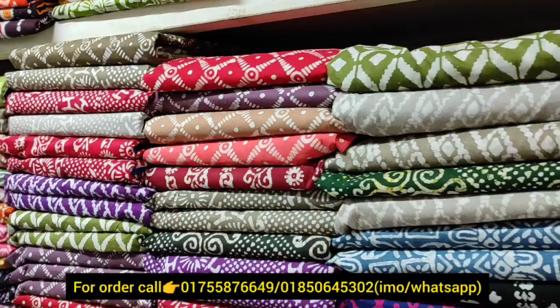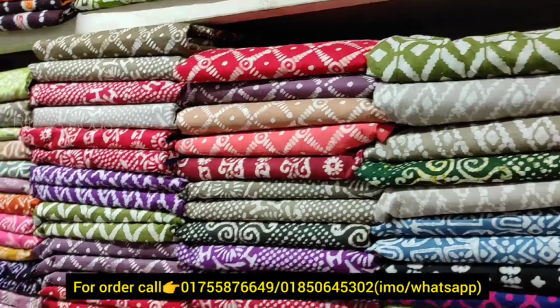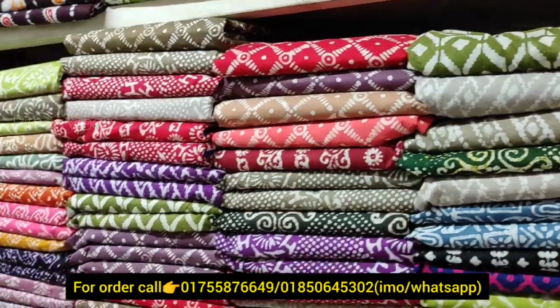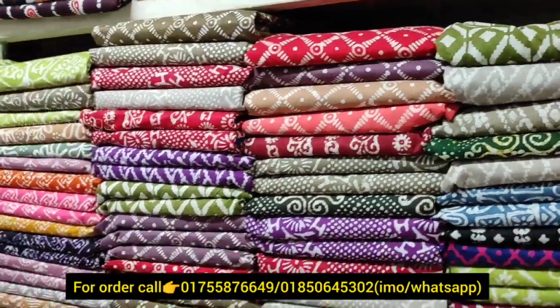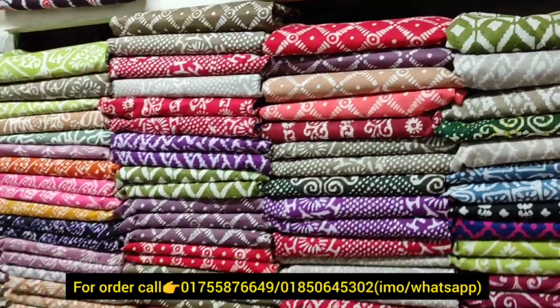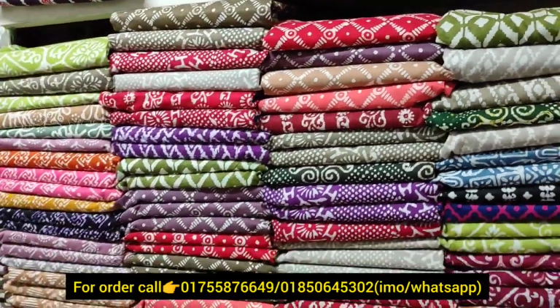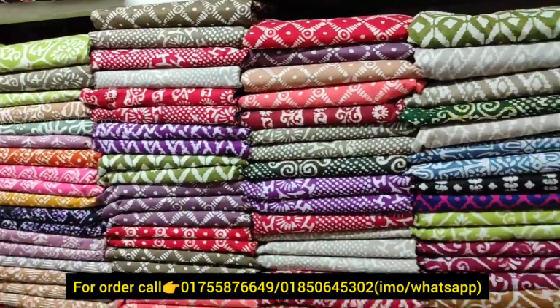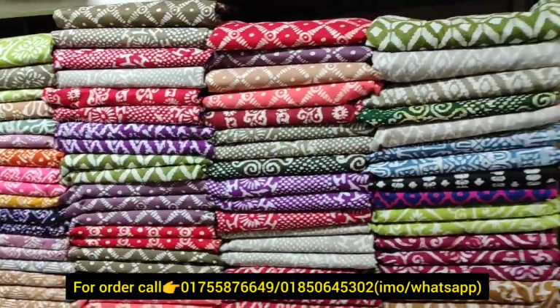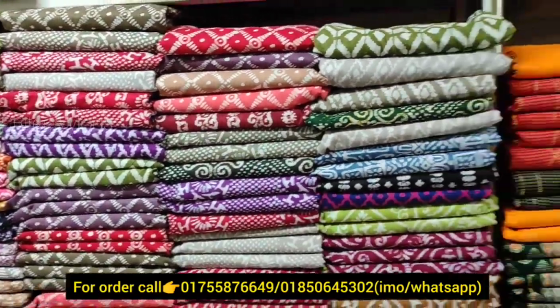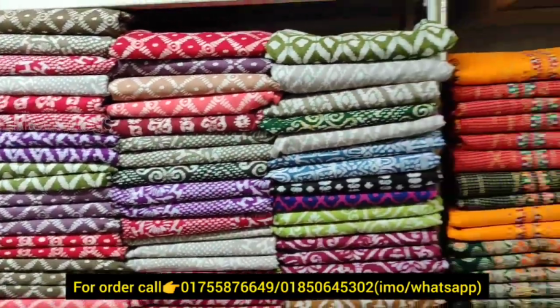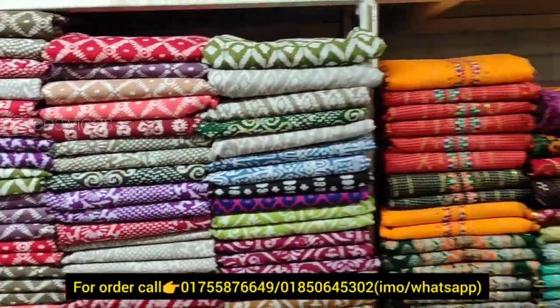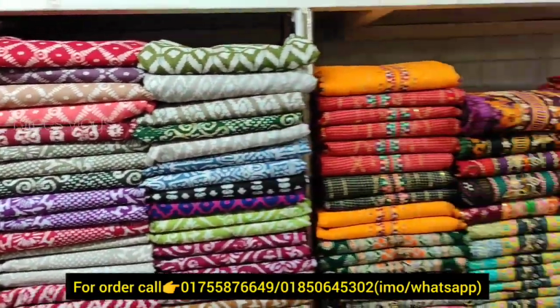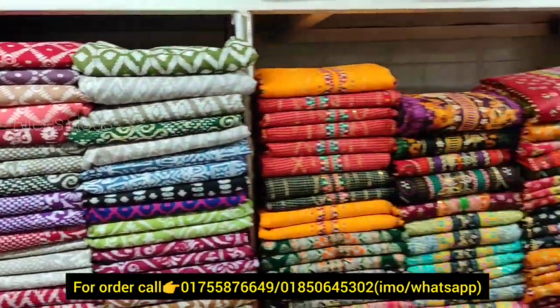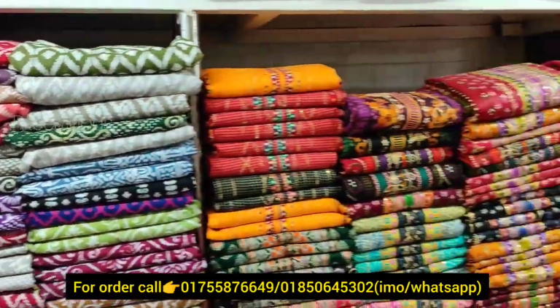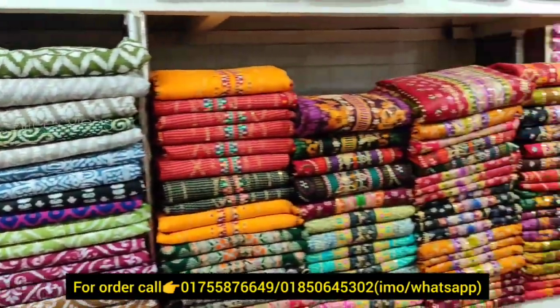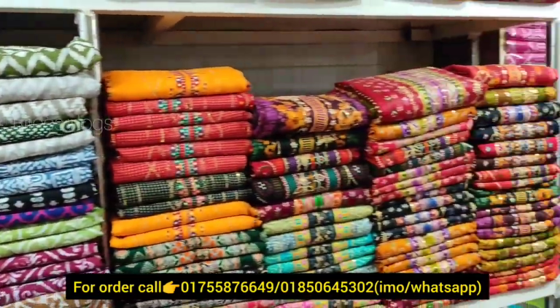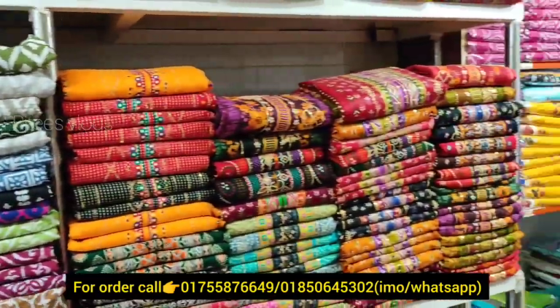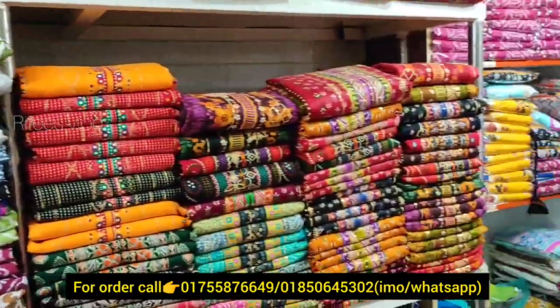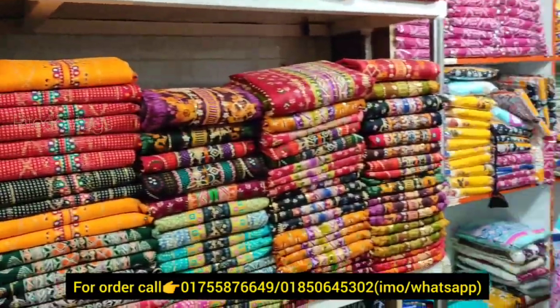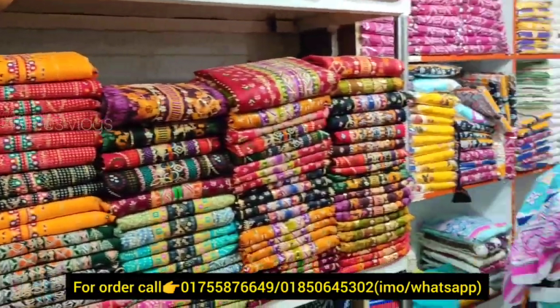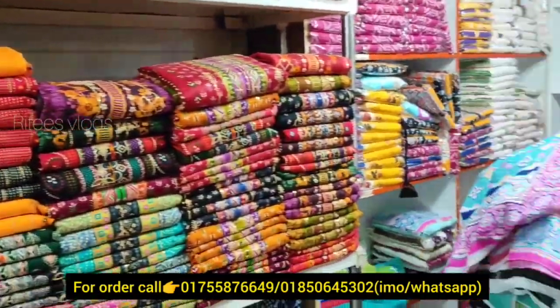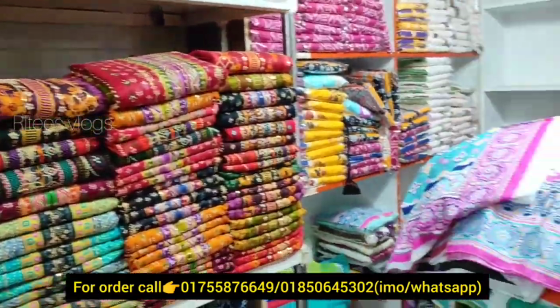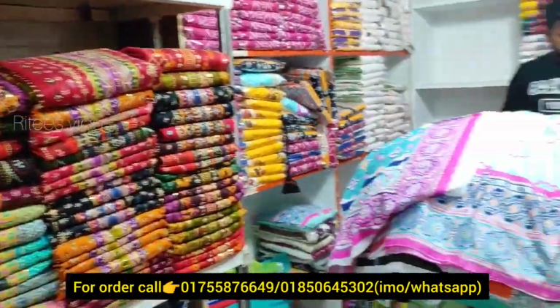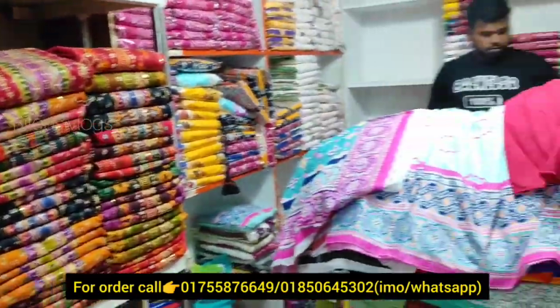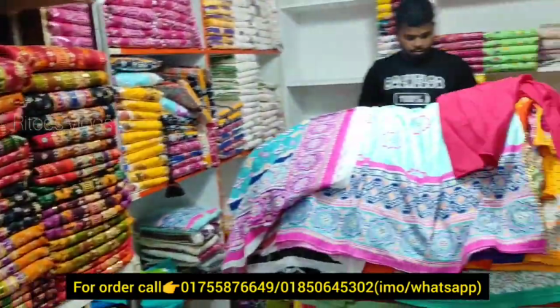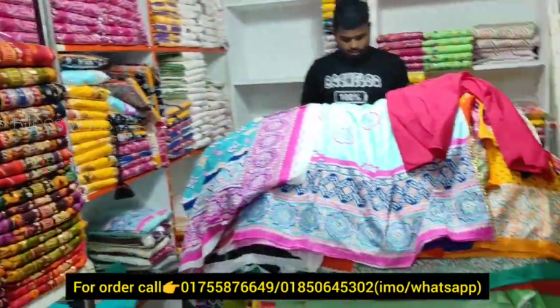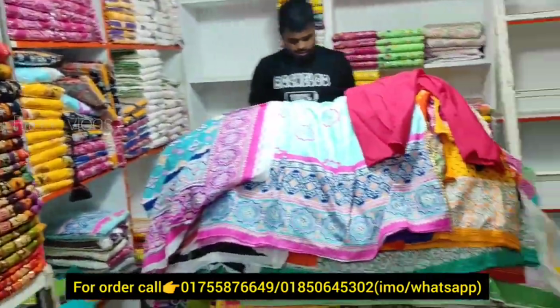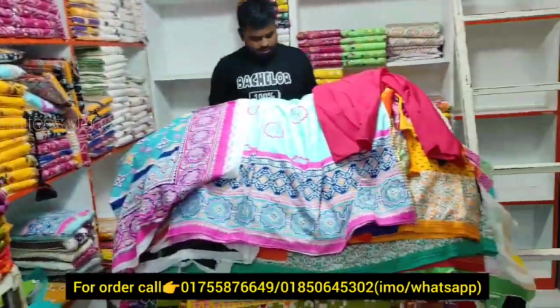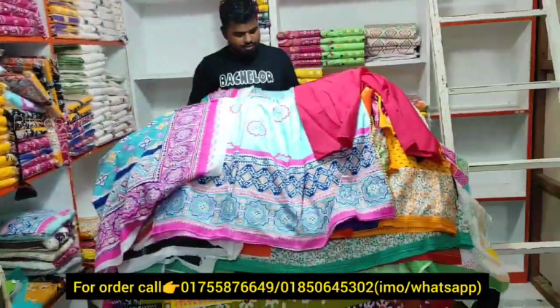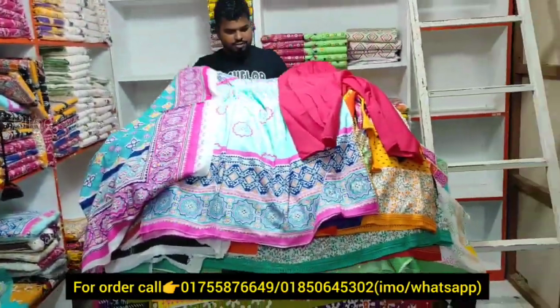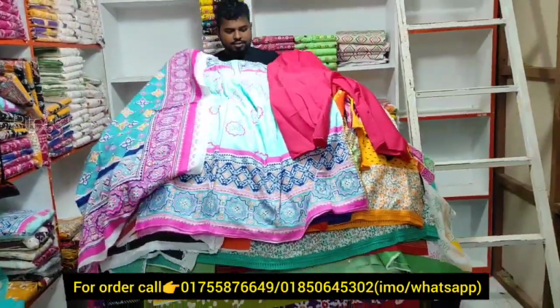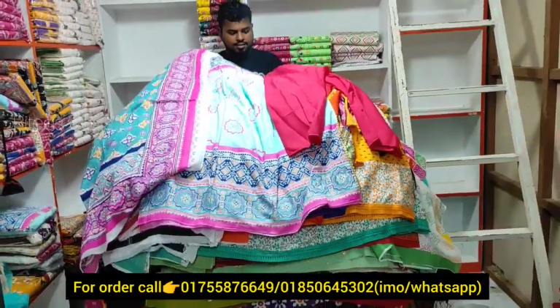Hello everyone. Assalamualaikum, how are you? I am here in the 9th showroom.